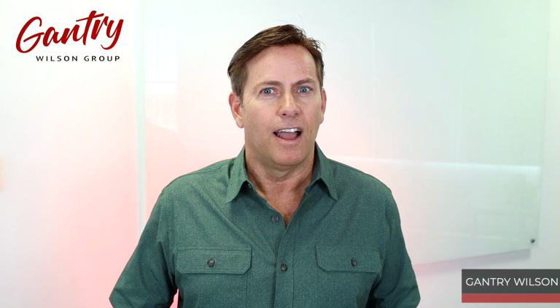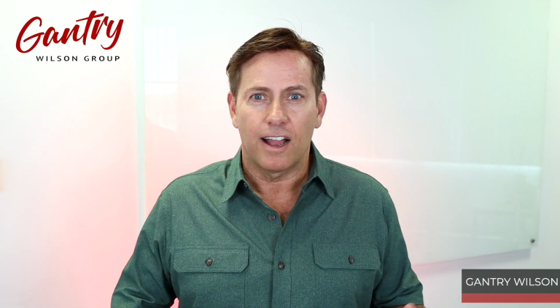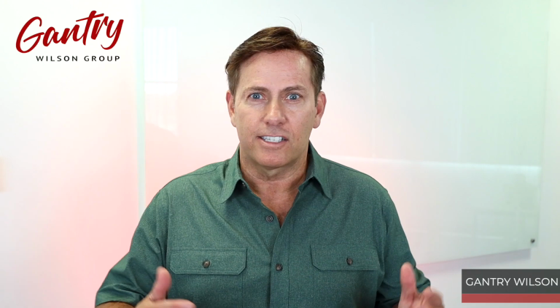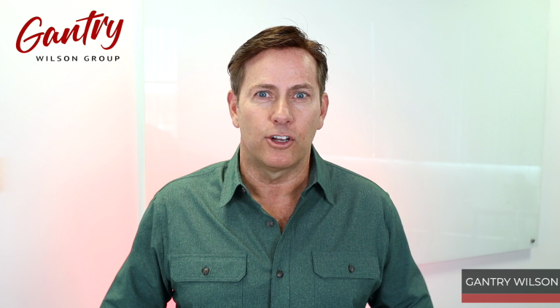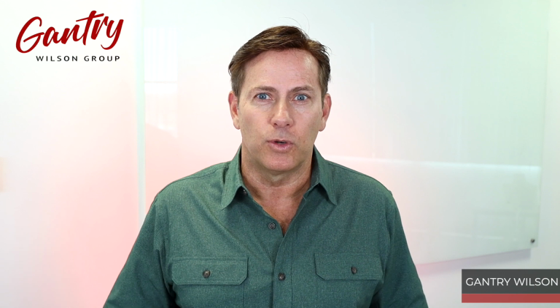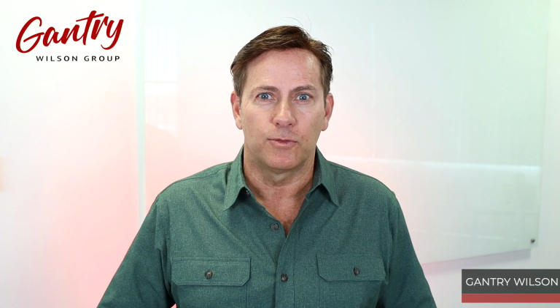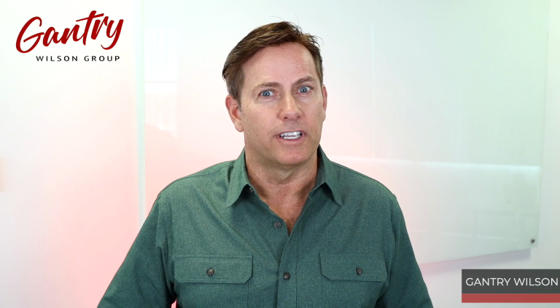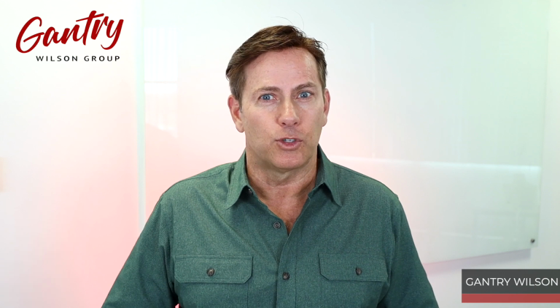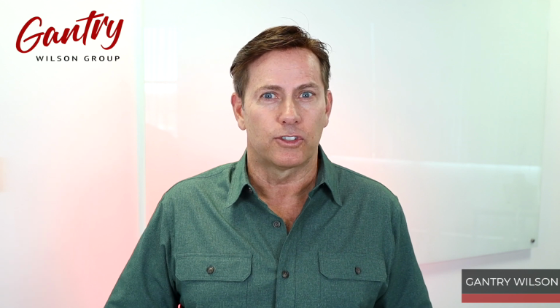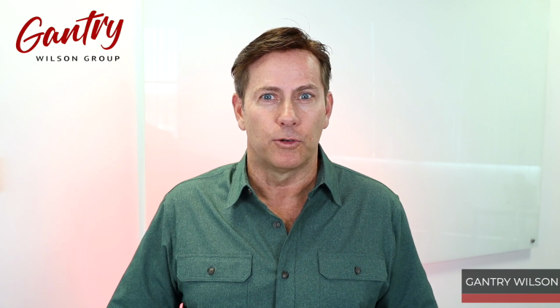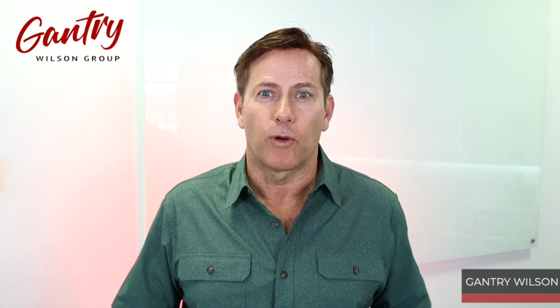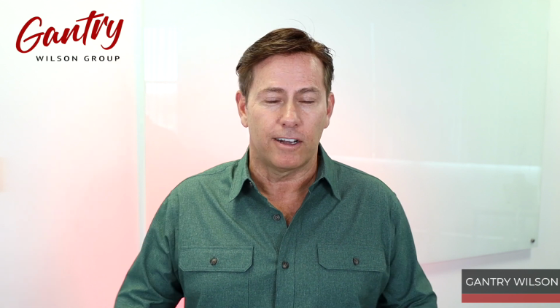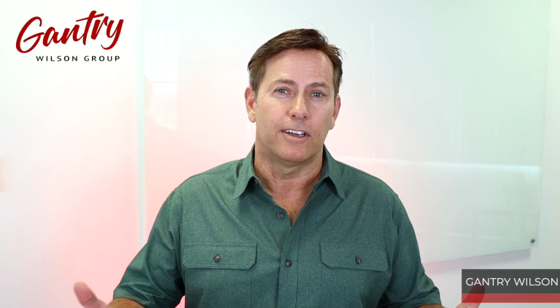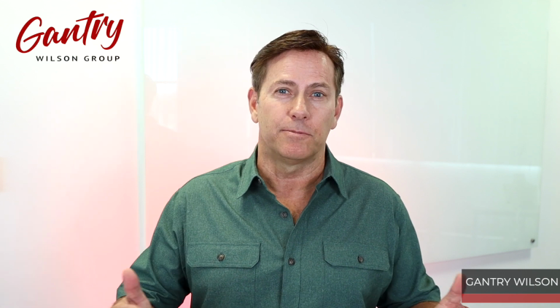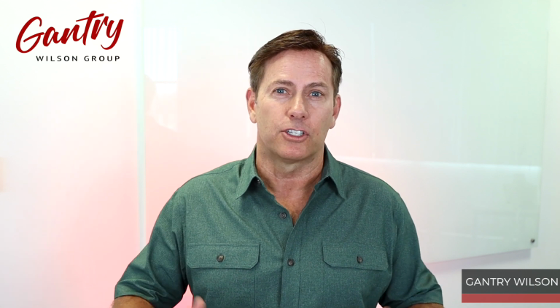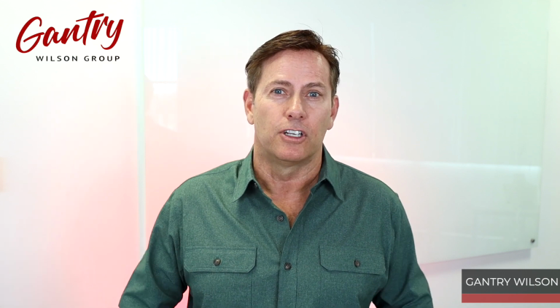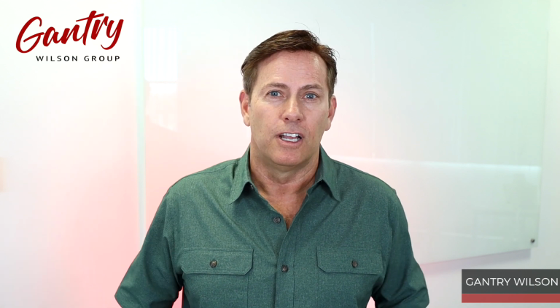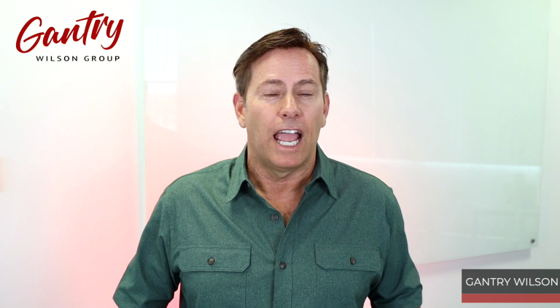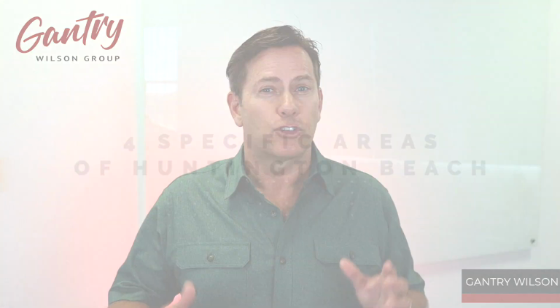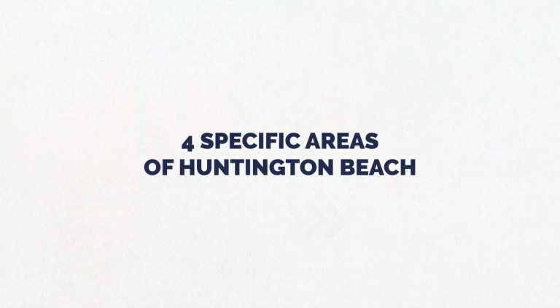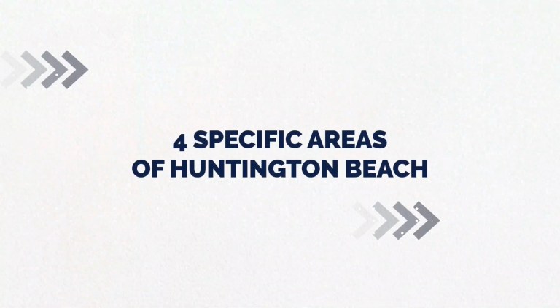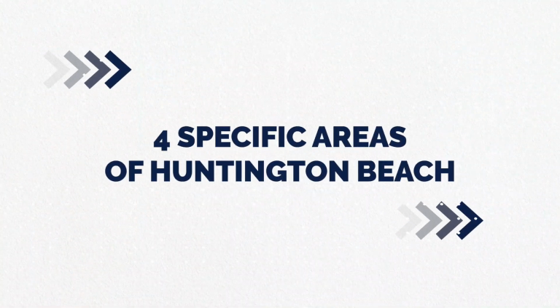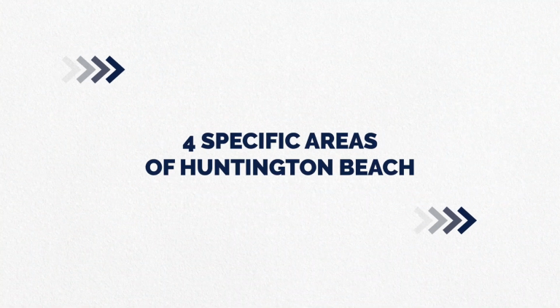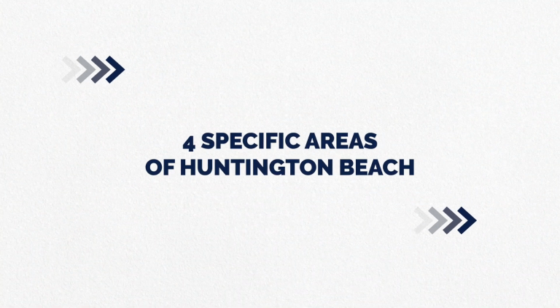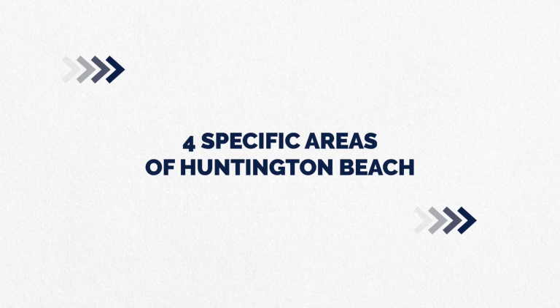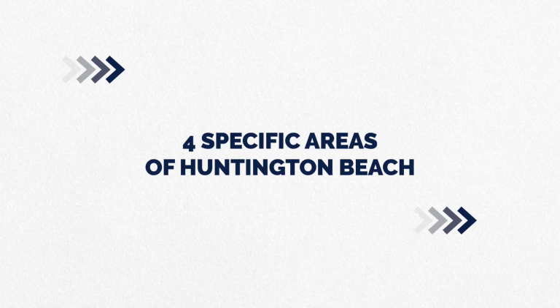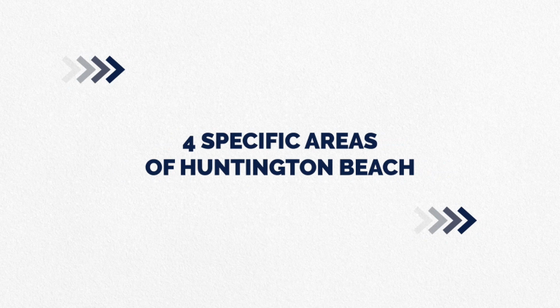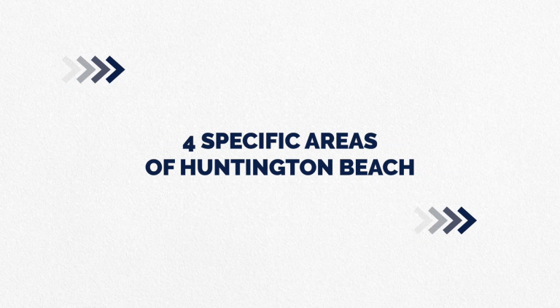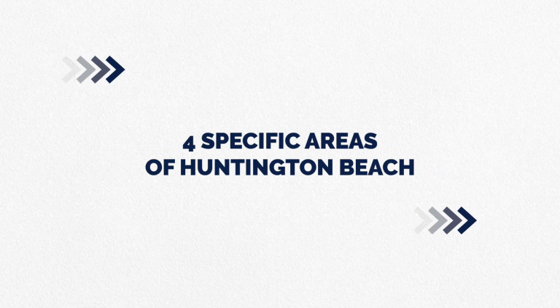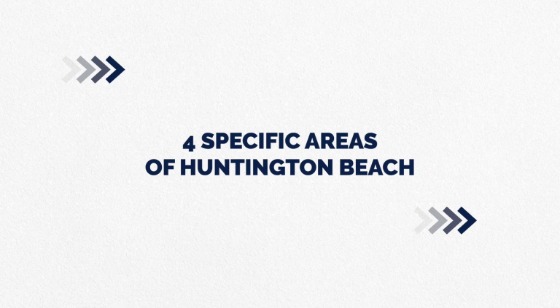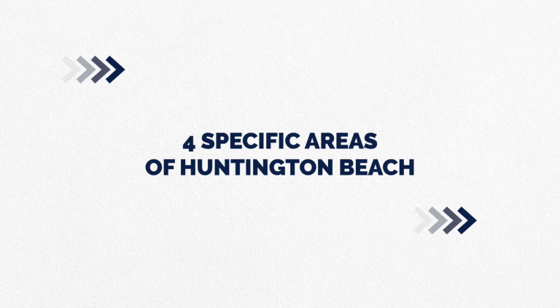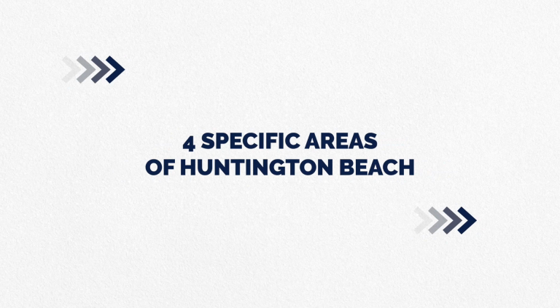Hi, this is Gantry Wilson with the Gantry Wilson Group right here in Huntington Beach. And there are four specific and distinct areas in Huntington Beach.